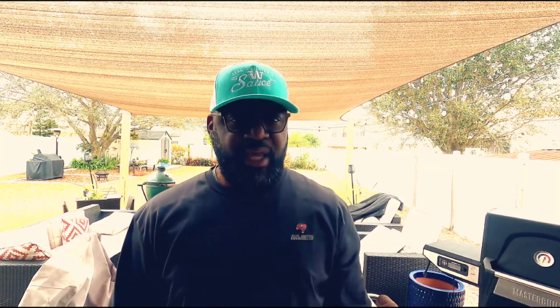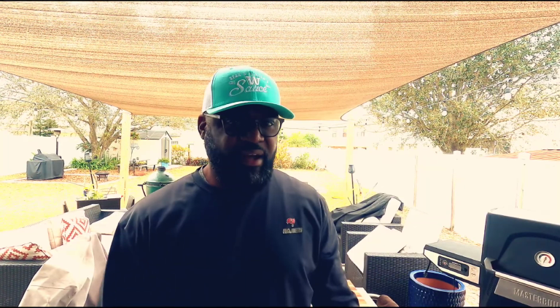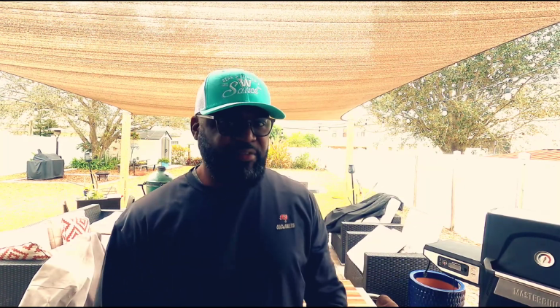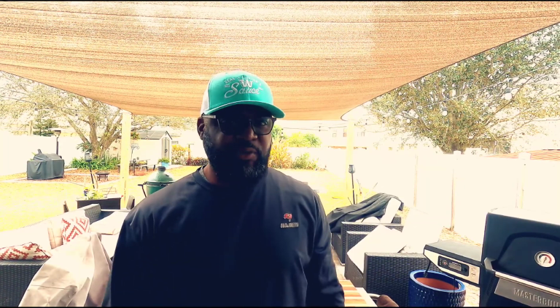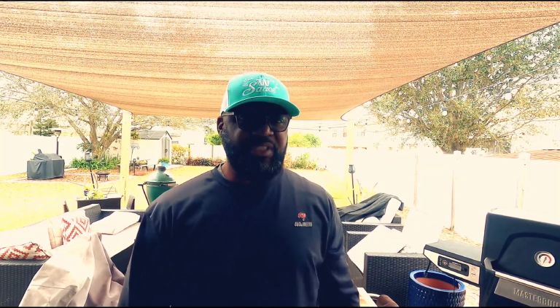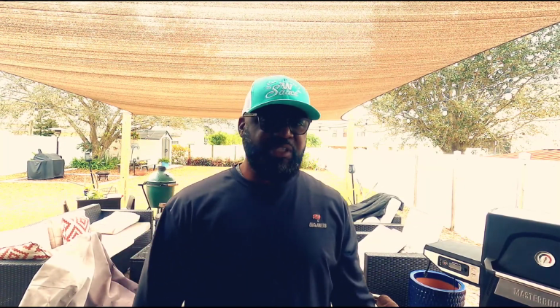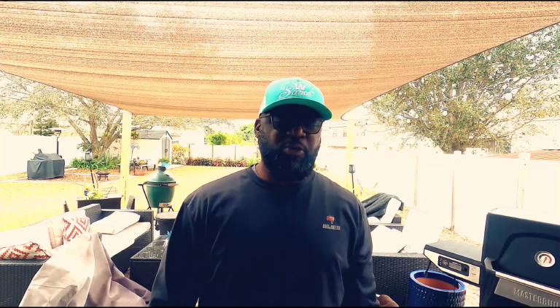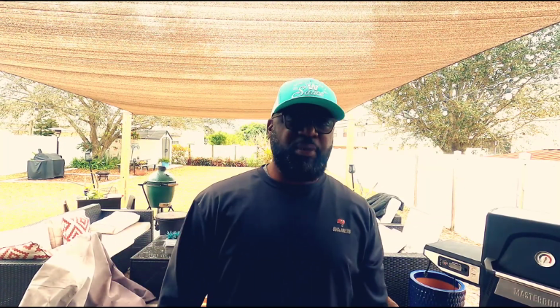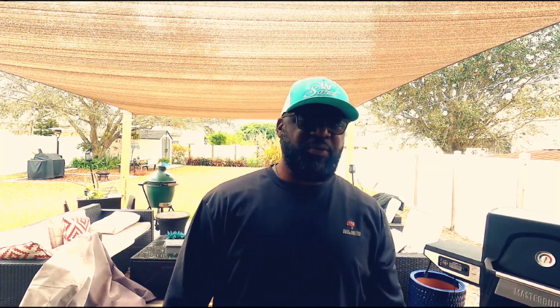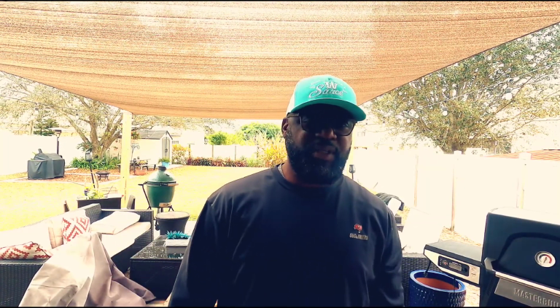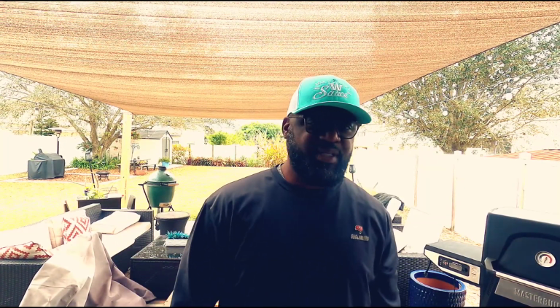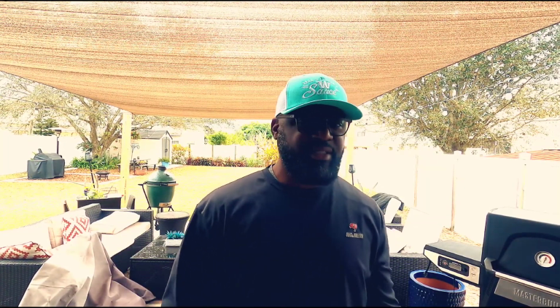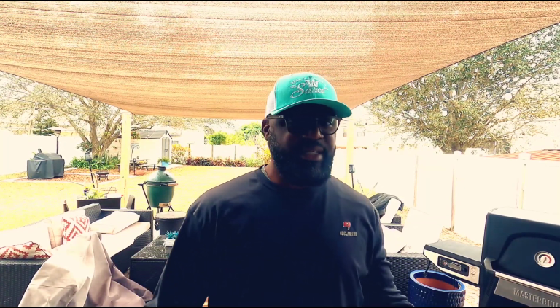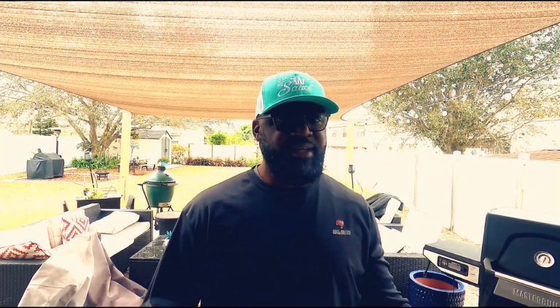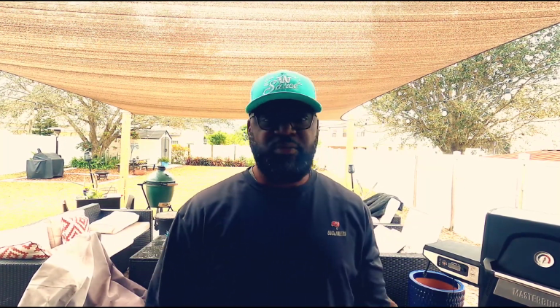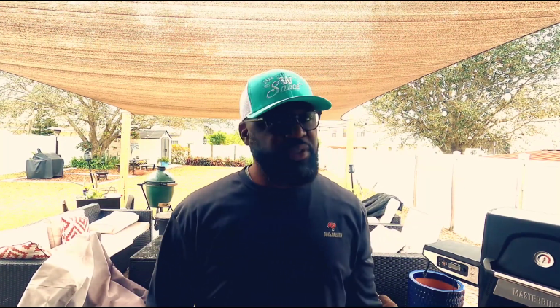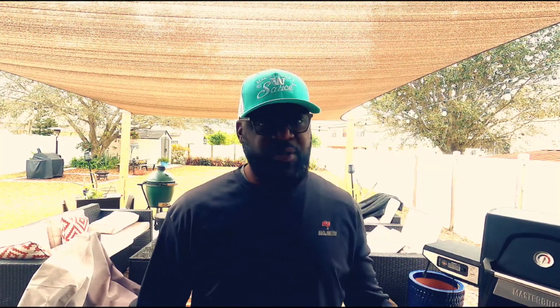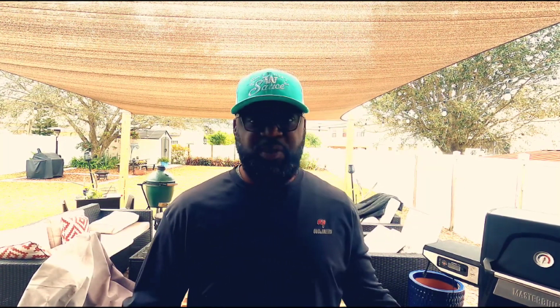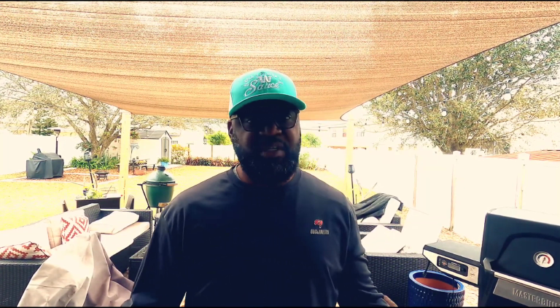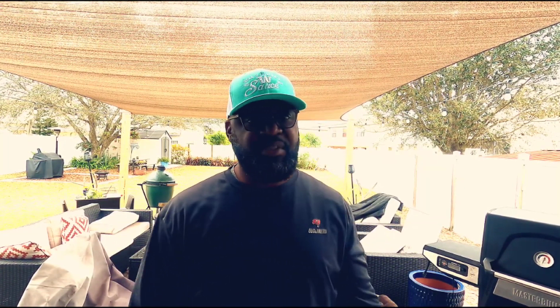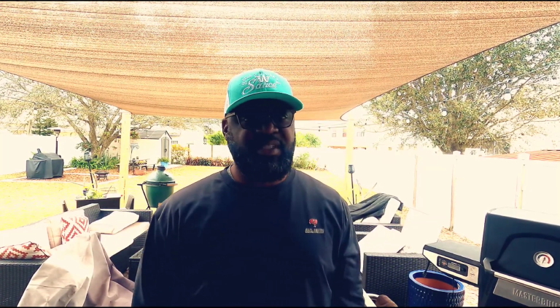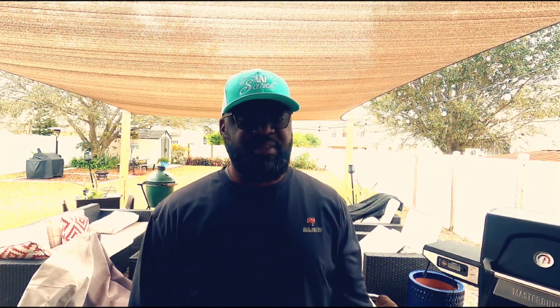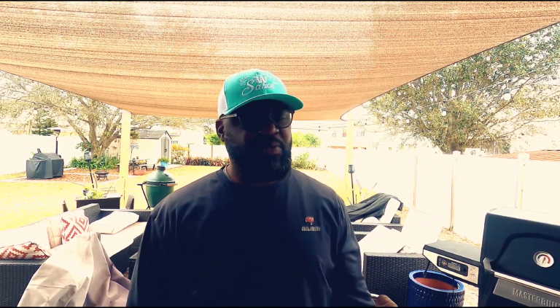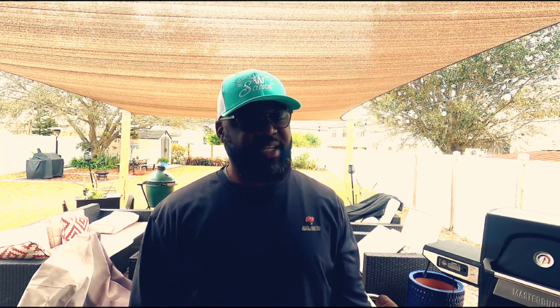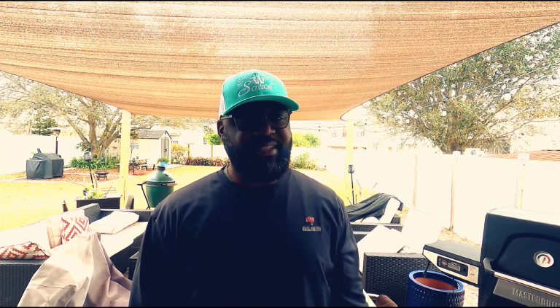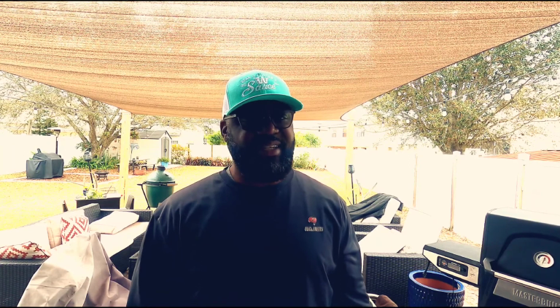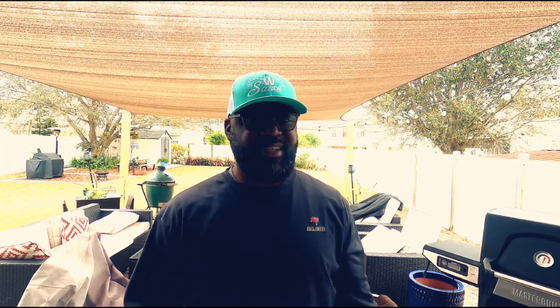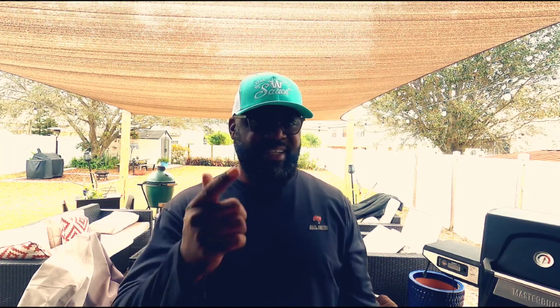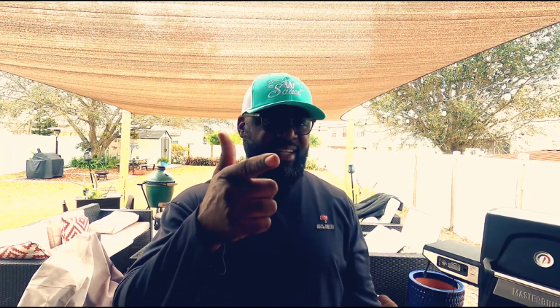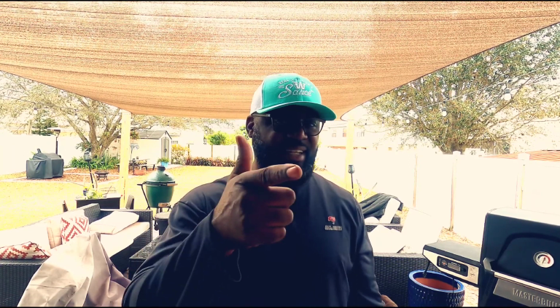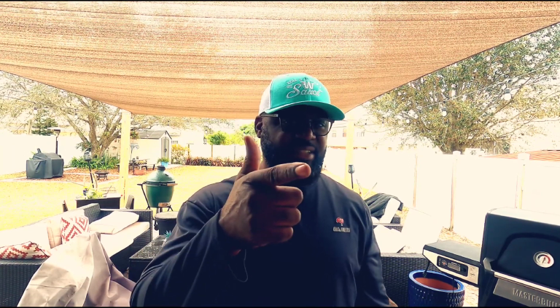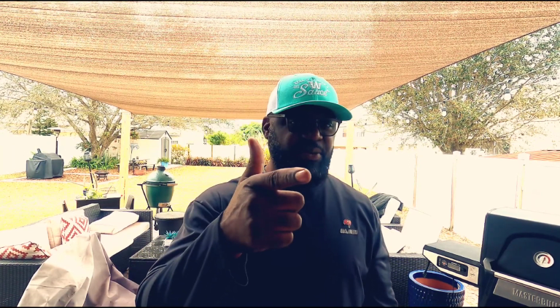Howdy folks, DJ Smoker back with you. Today we're doing ribs. What can I say? Let's go.